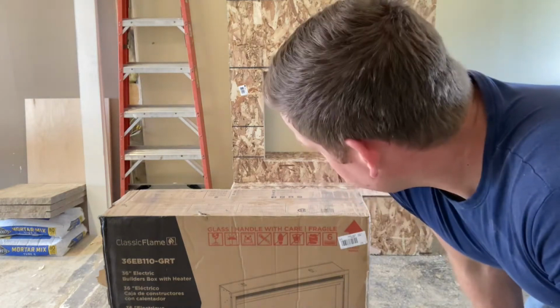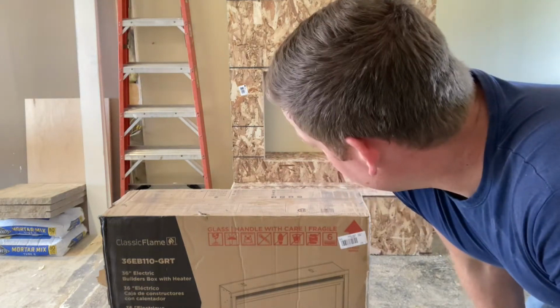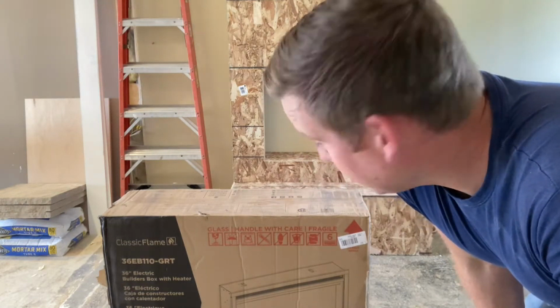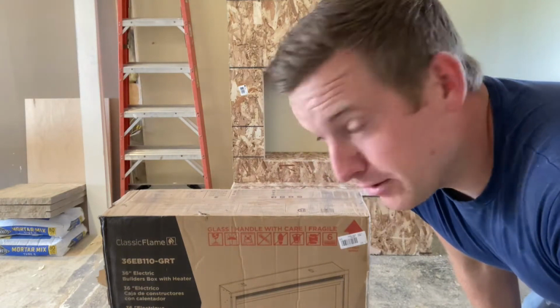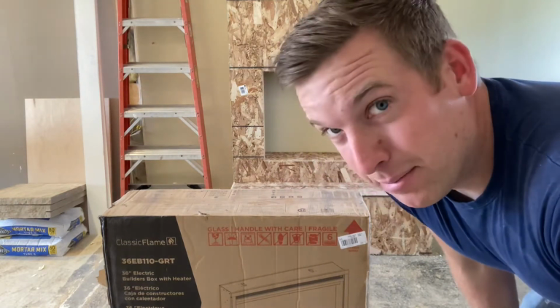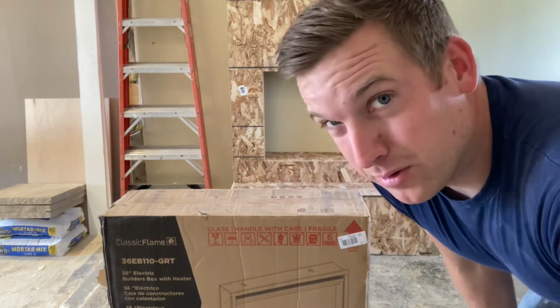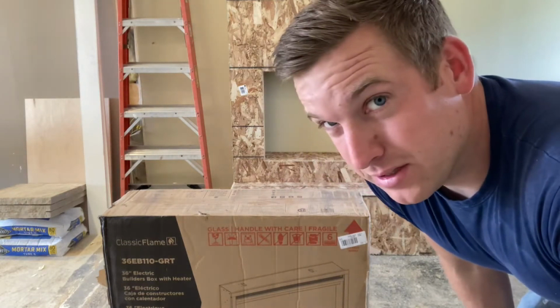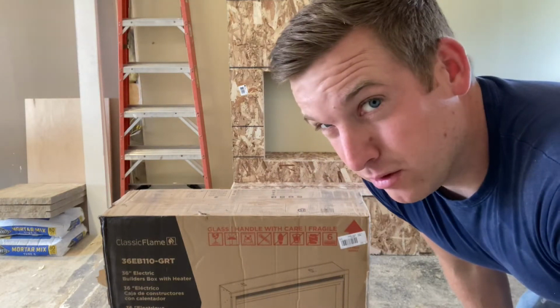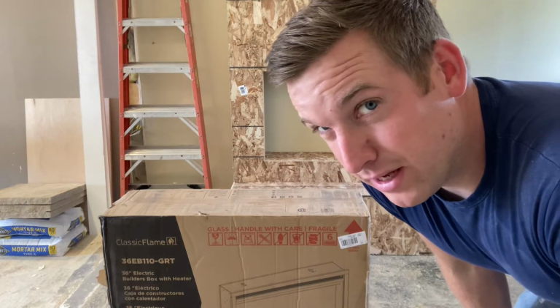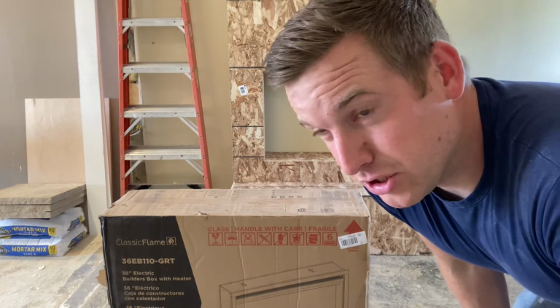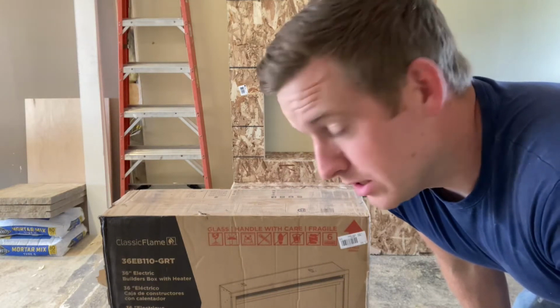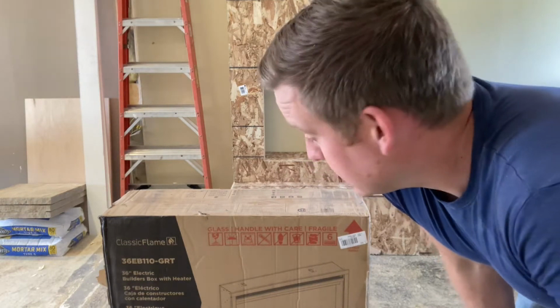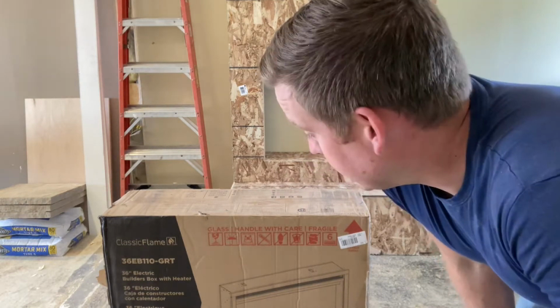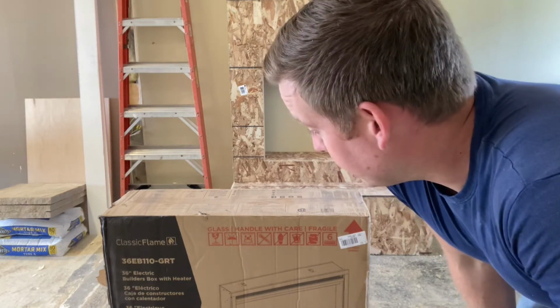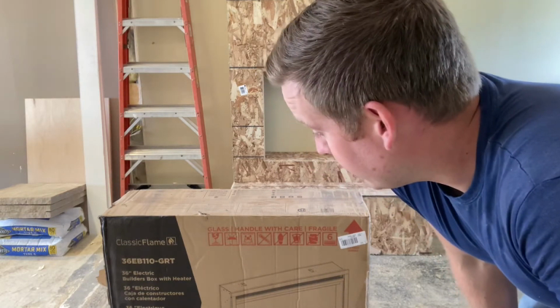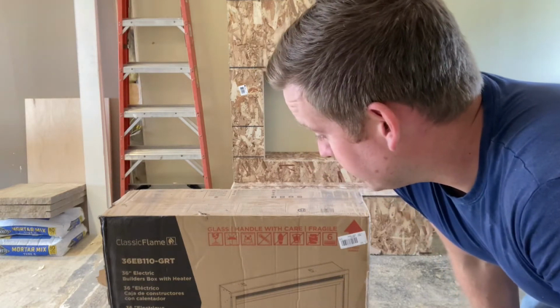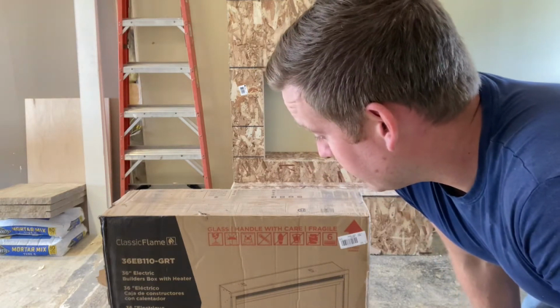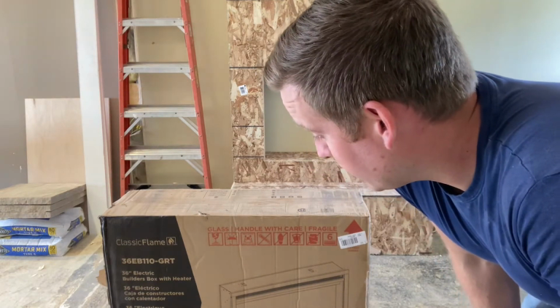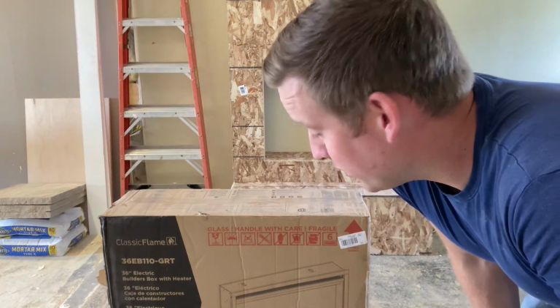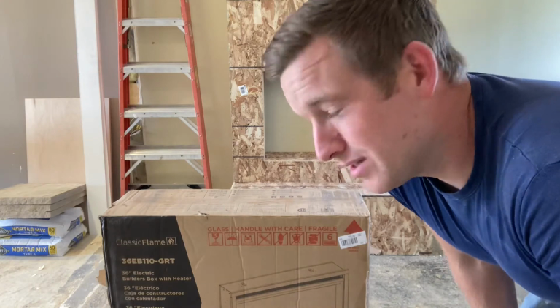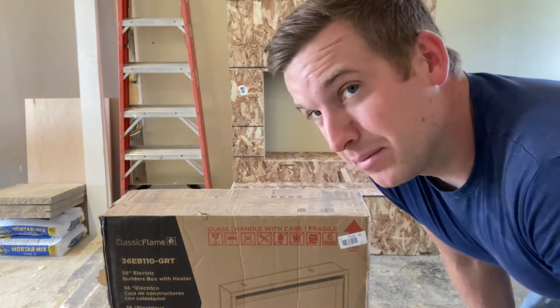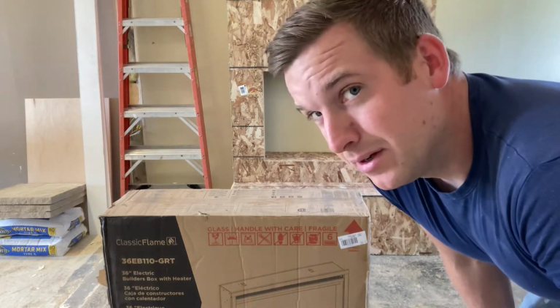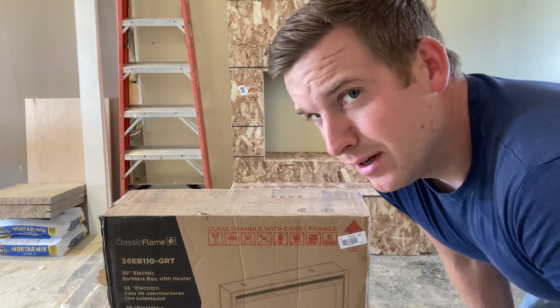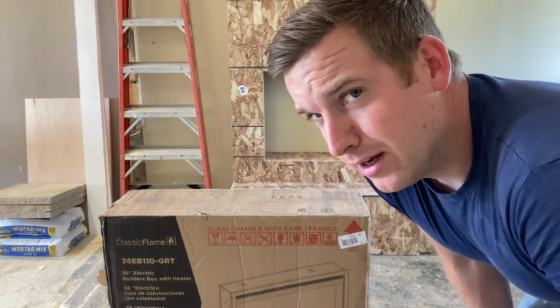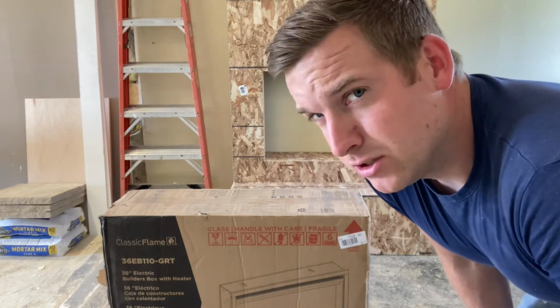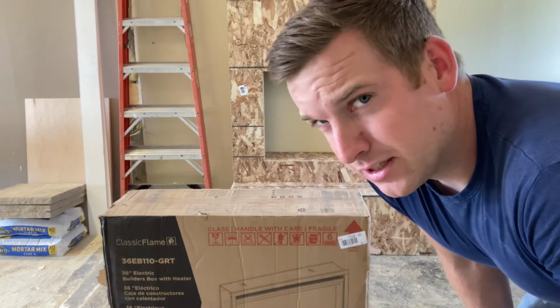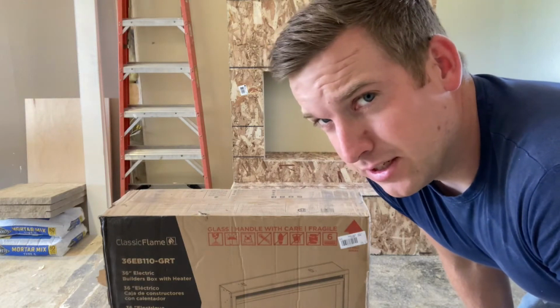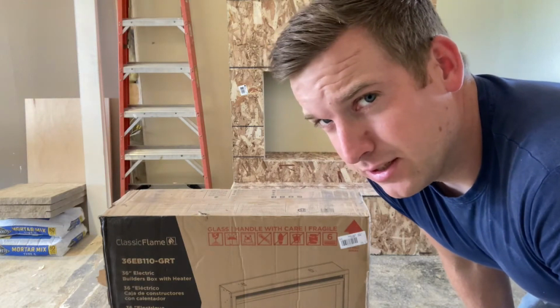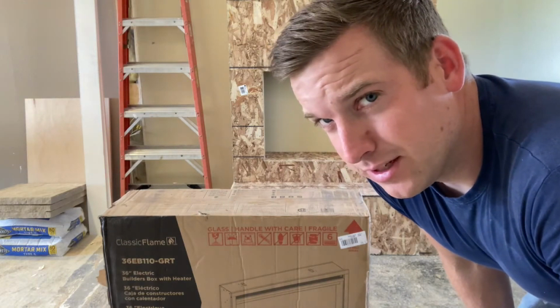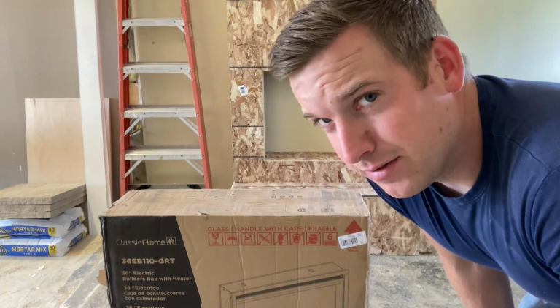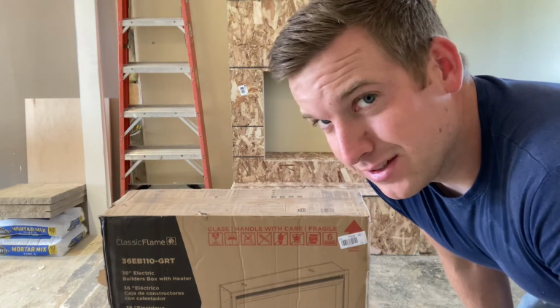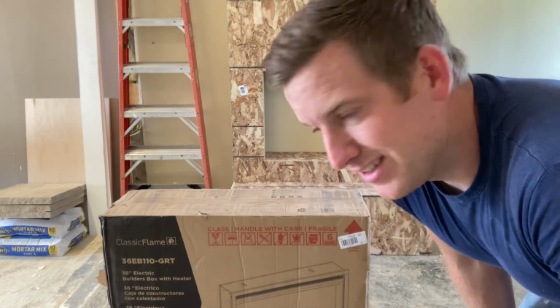Then I need to wrap it with the steel mesh and nail it on. So I'm going to open this up, test fit it, and see if it fits.